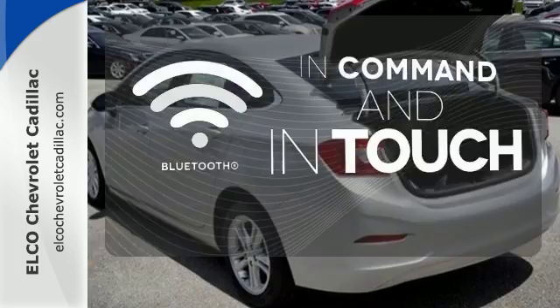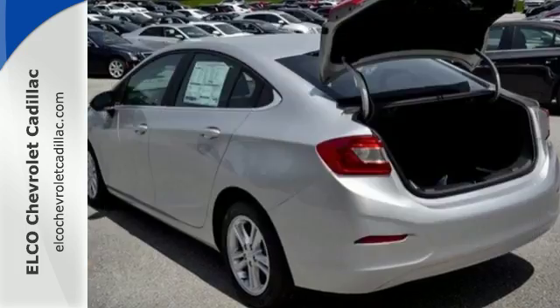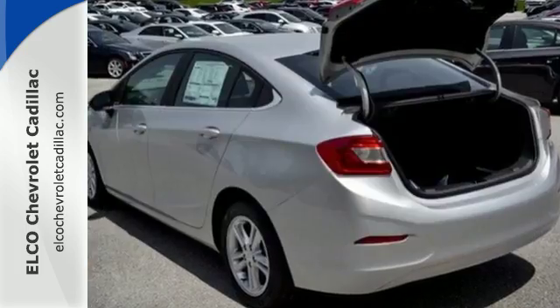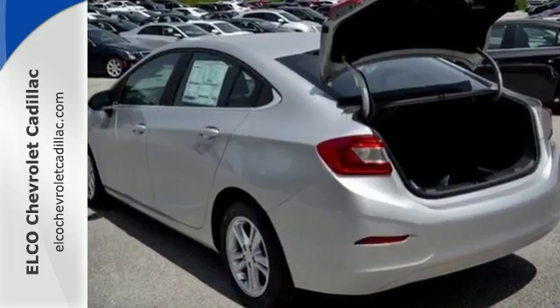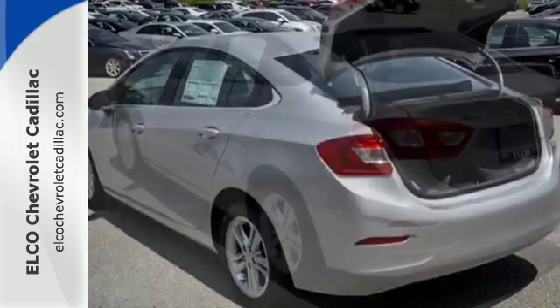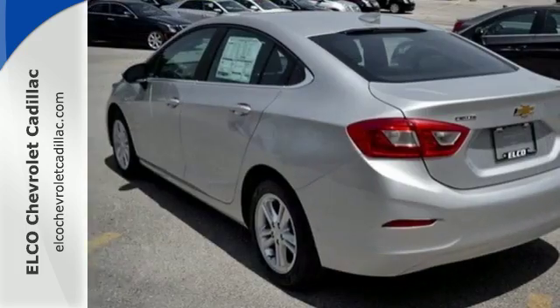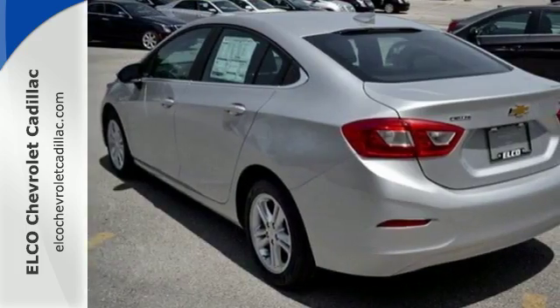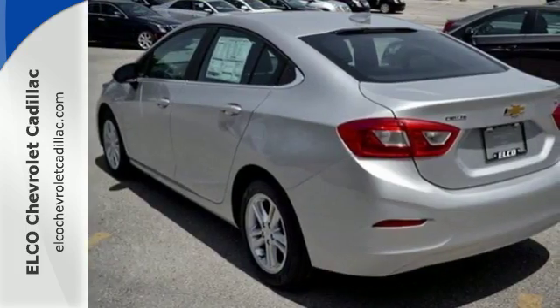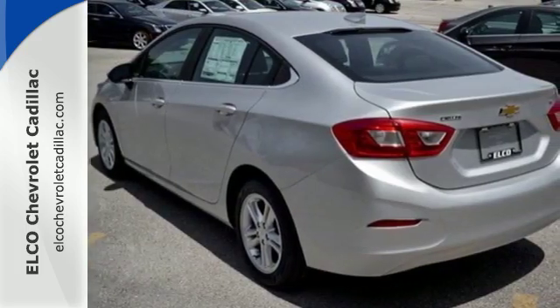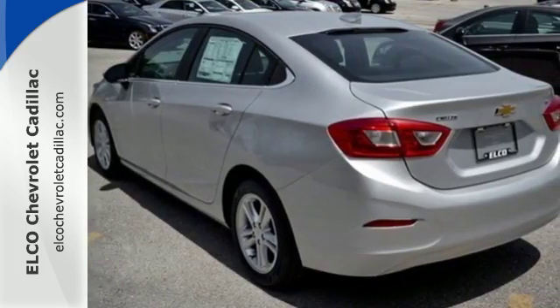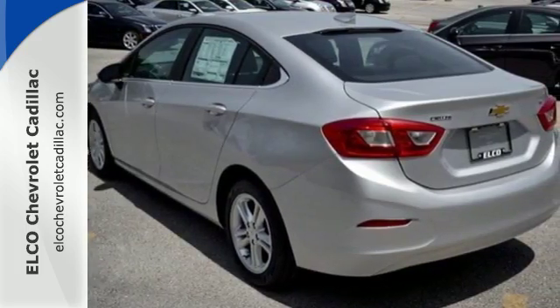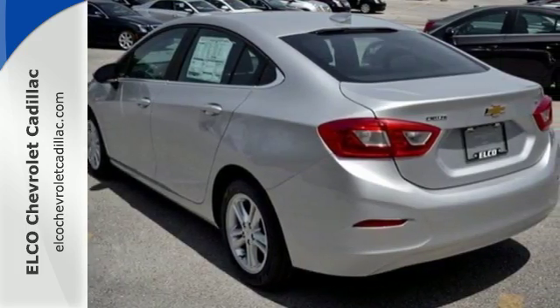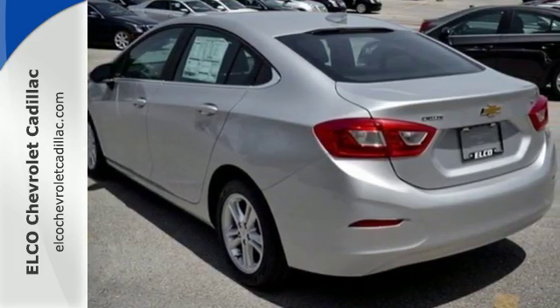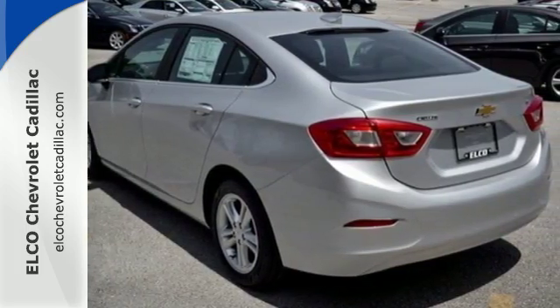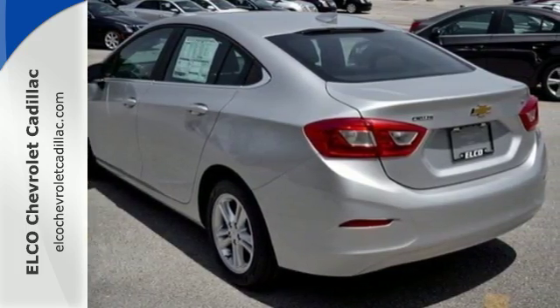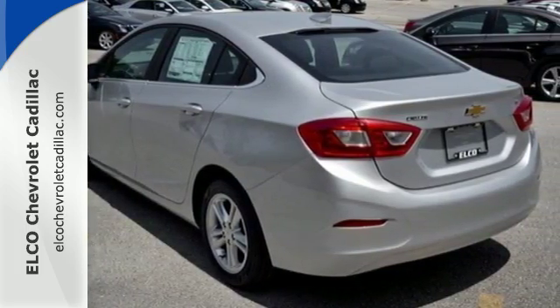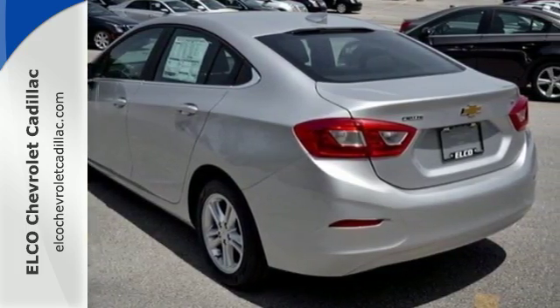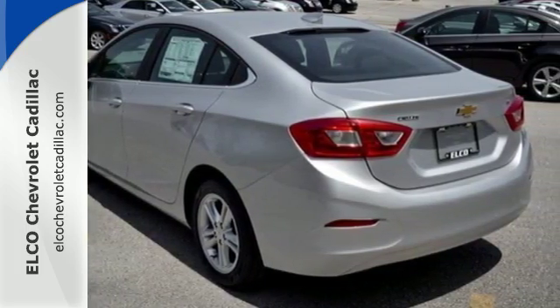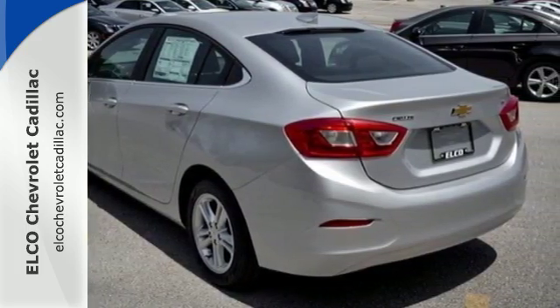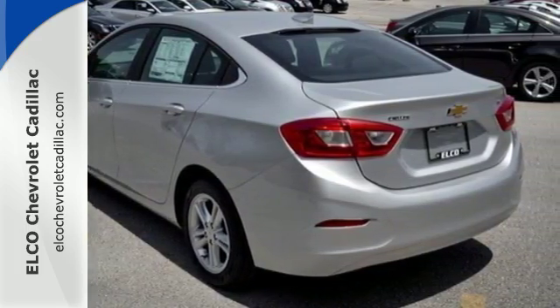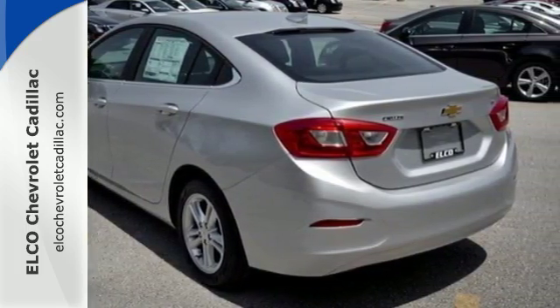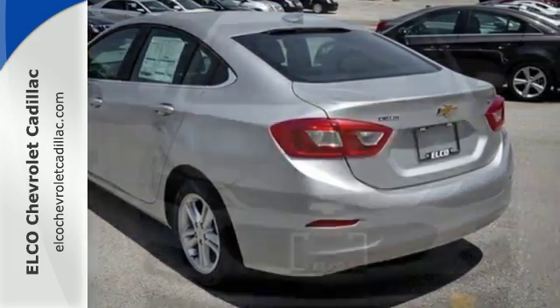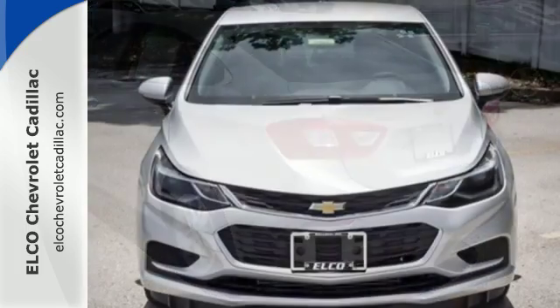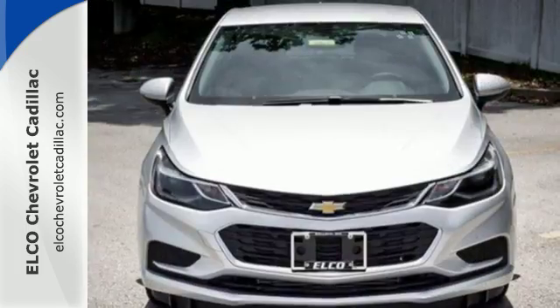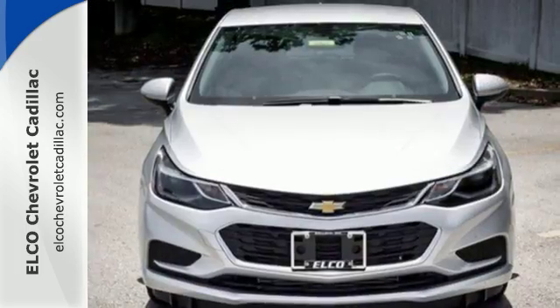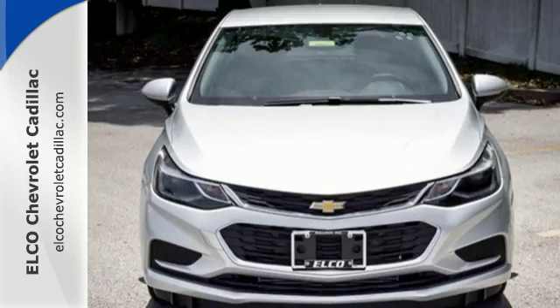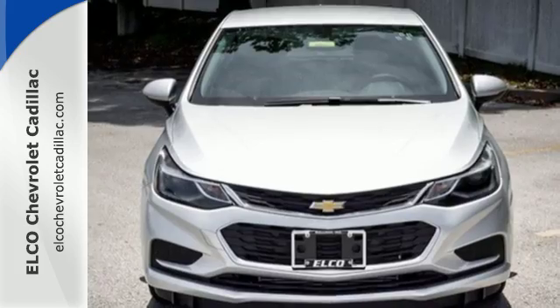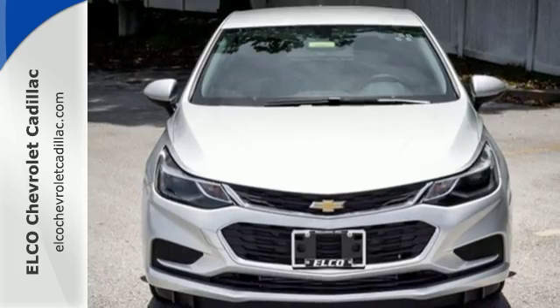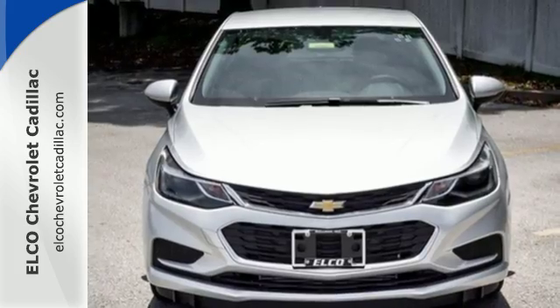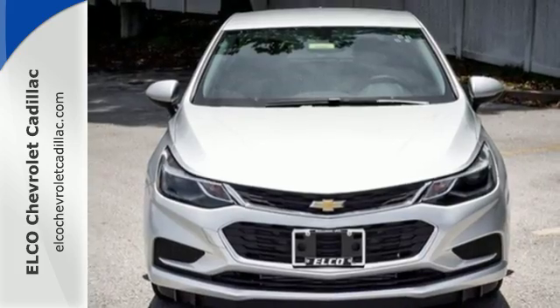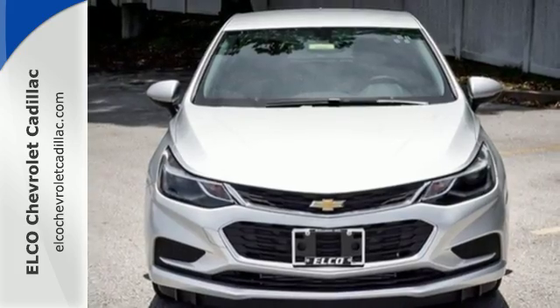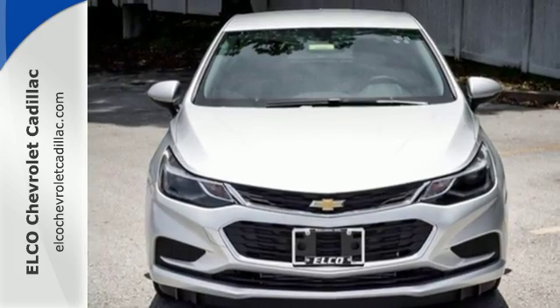From the morning commute to weekend adventures, this Cruze is the do-it-all compact that is there to serve. Take it for a test drive.